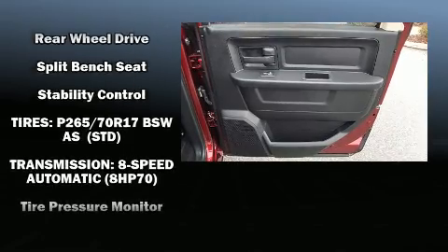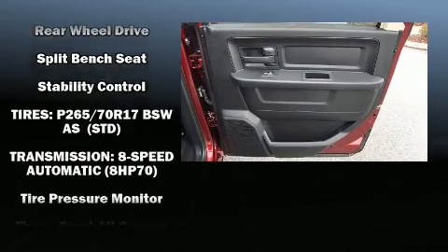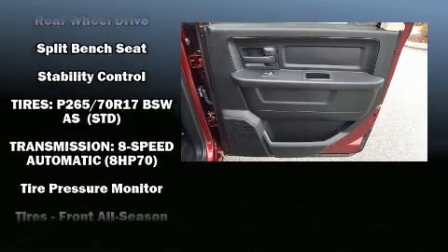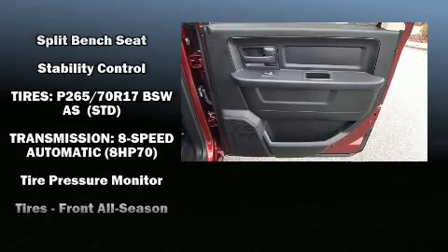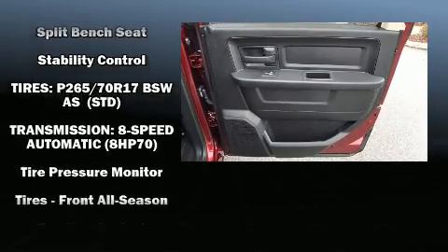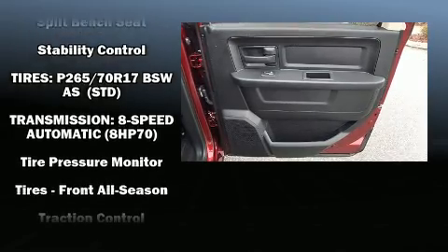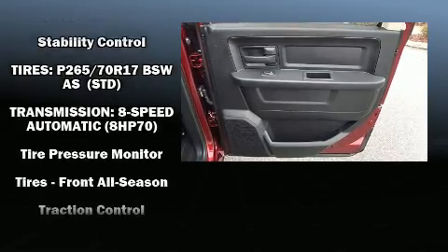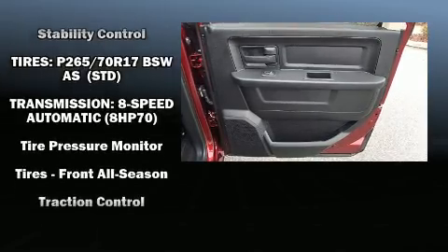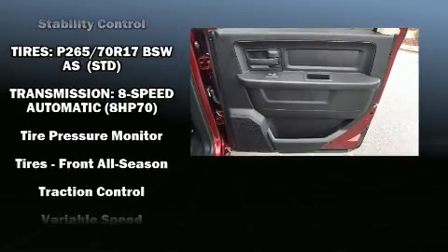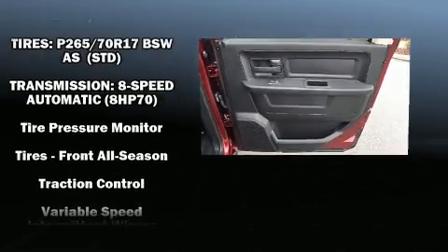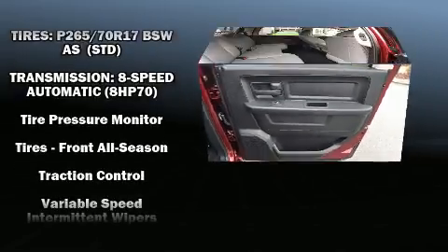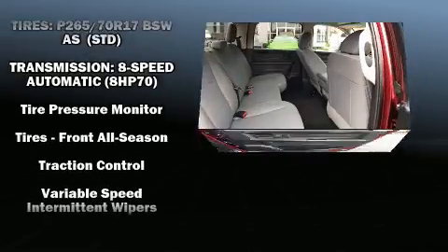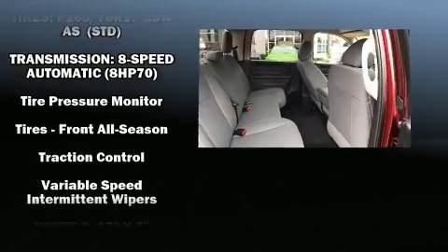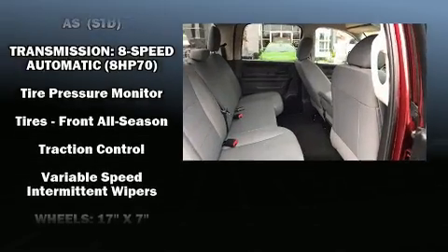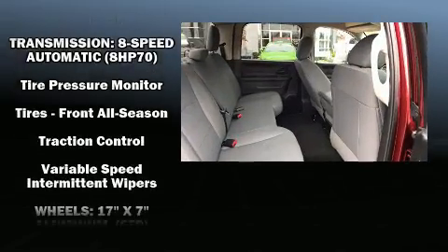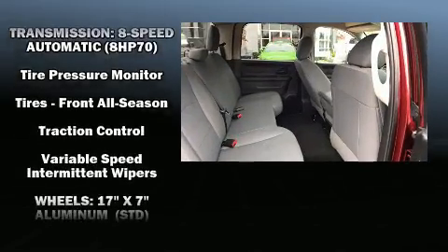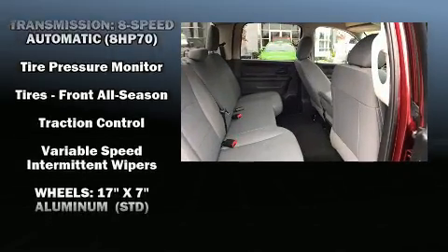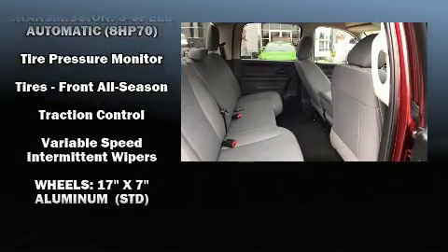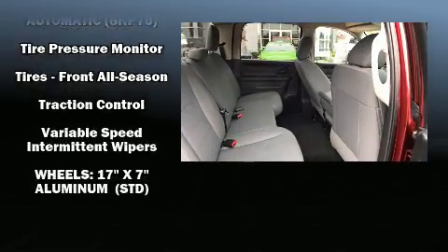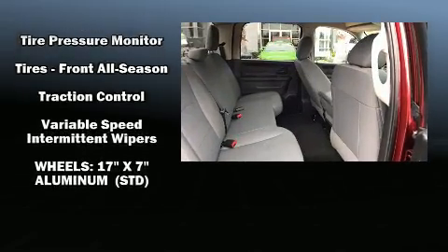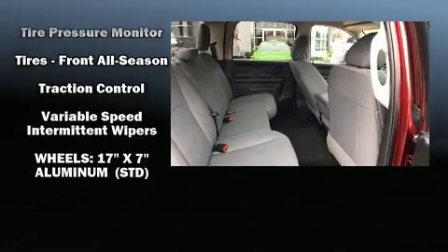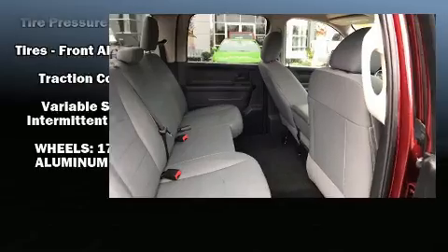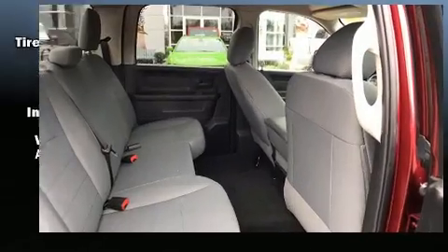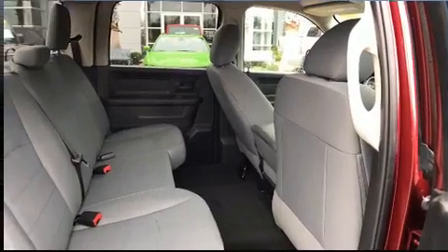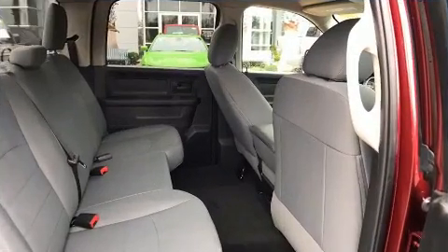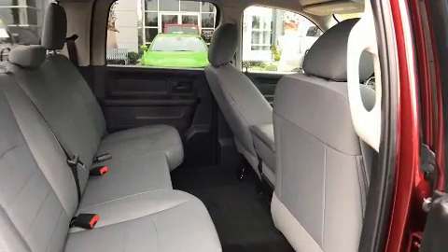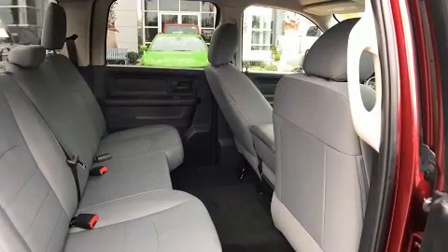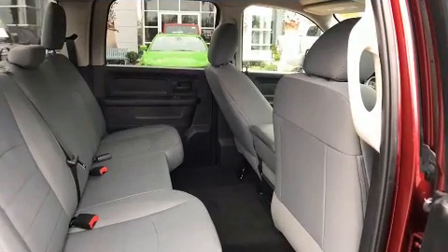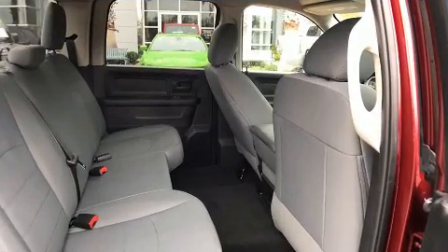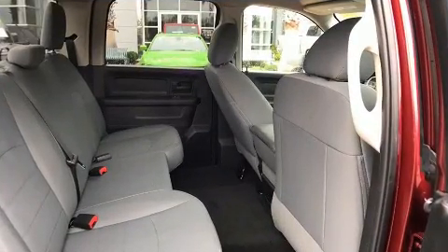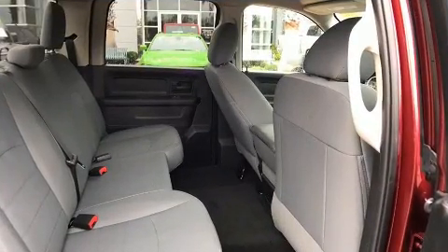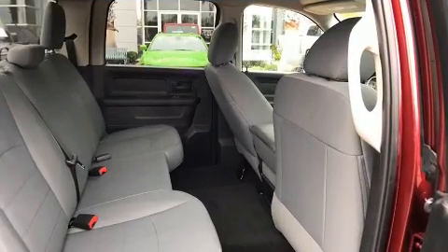This vehicle has achieved certified pre-owned status by passing a comprehensive certification process.